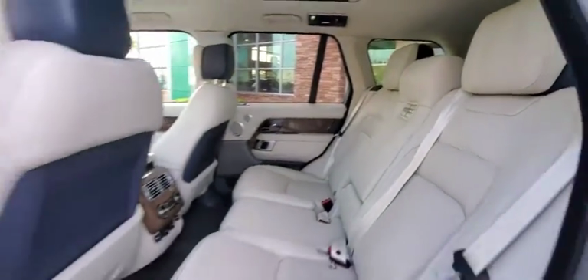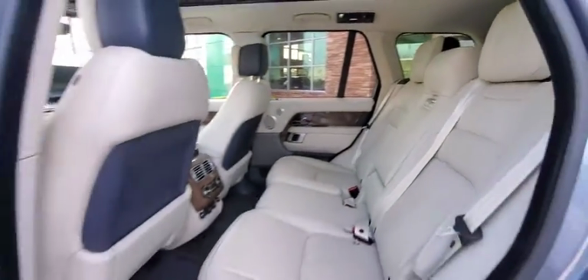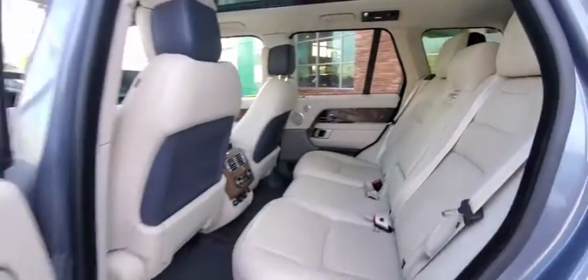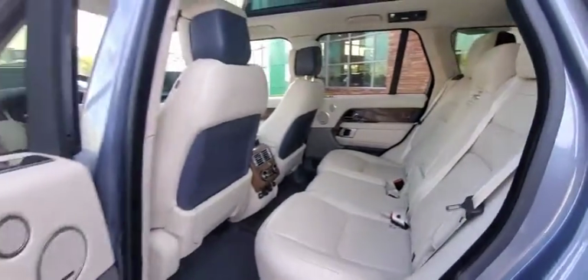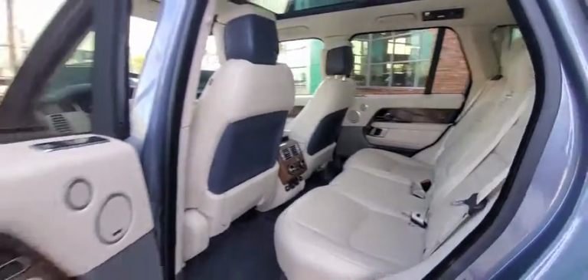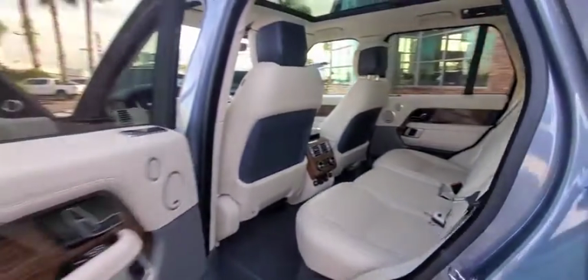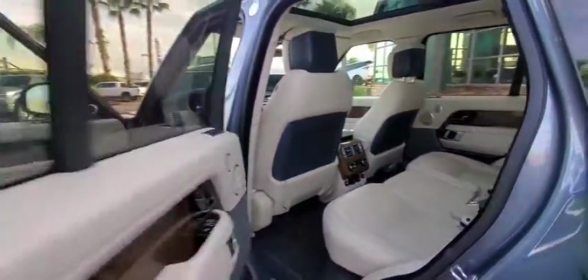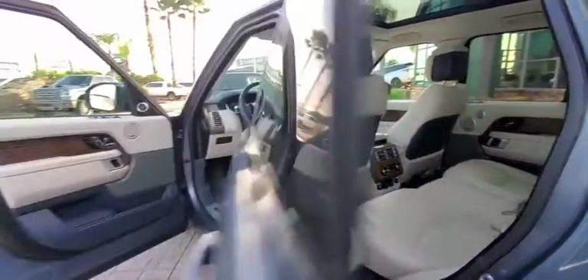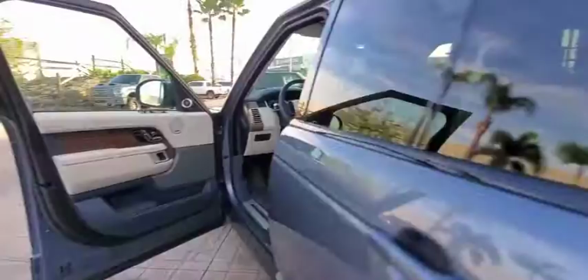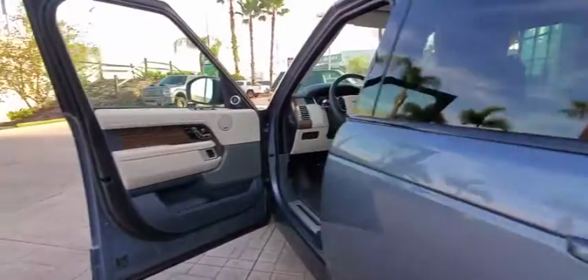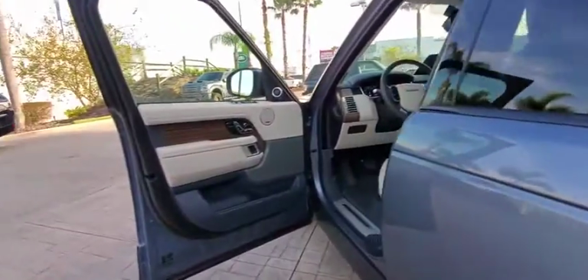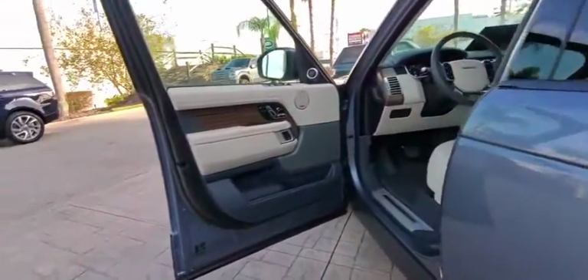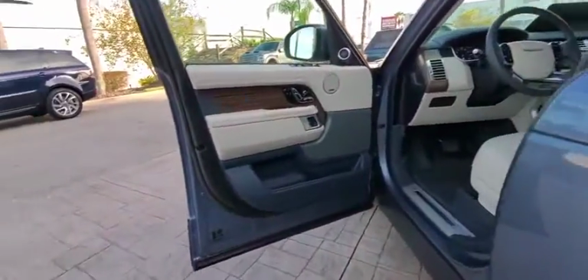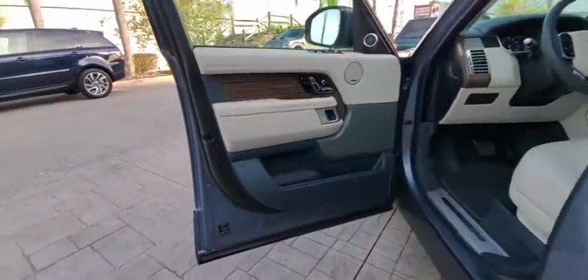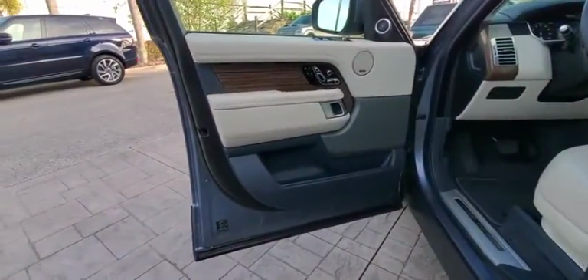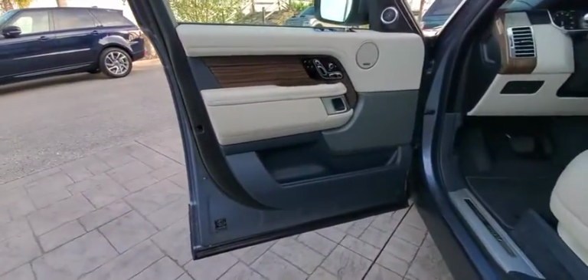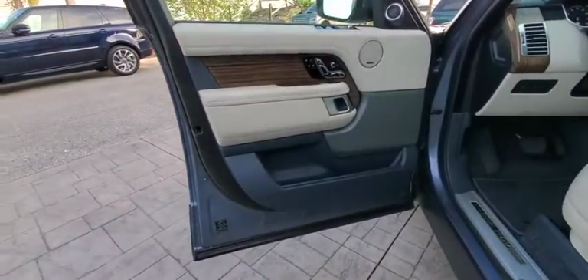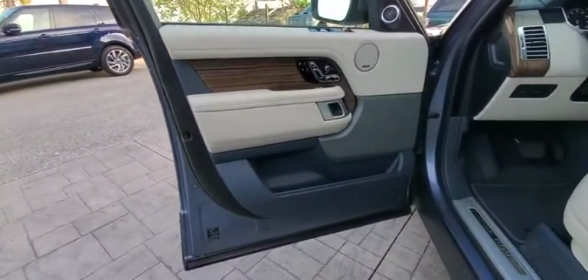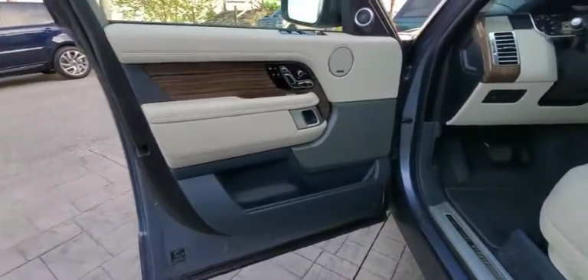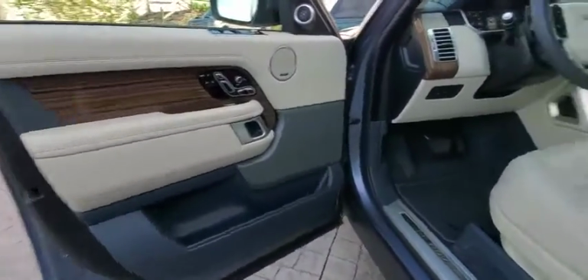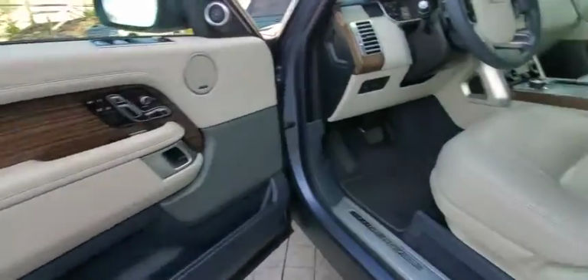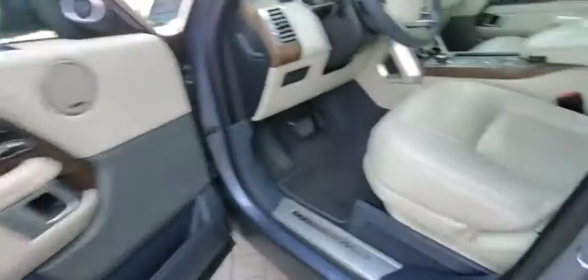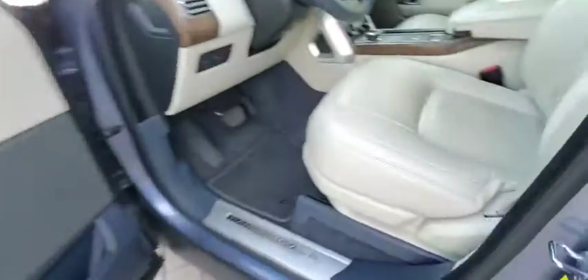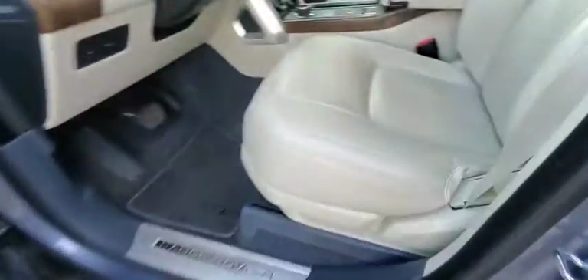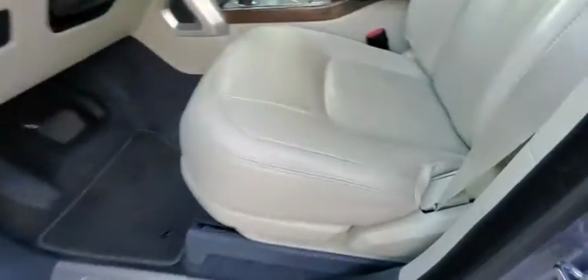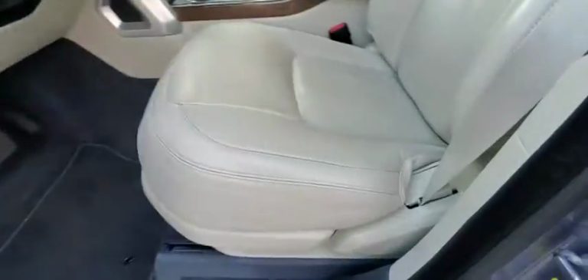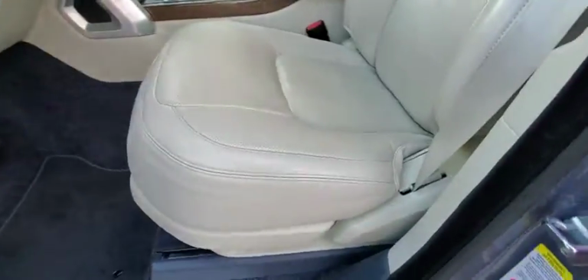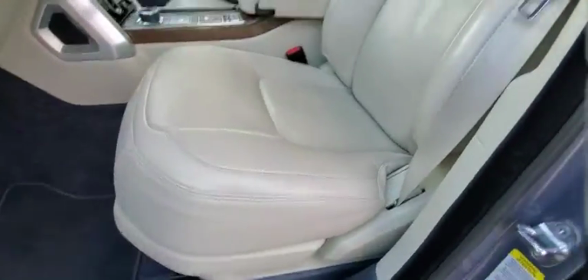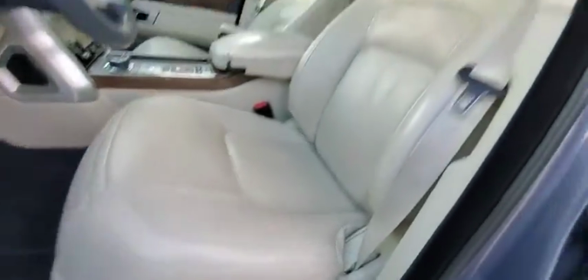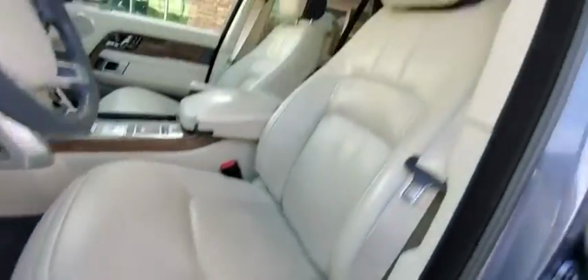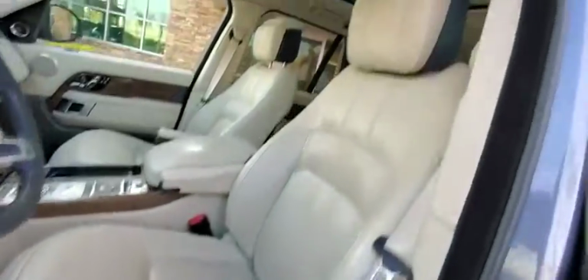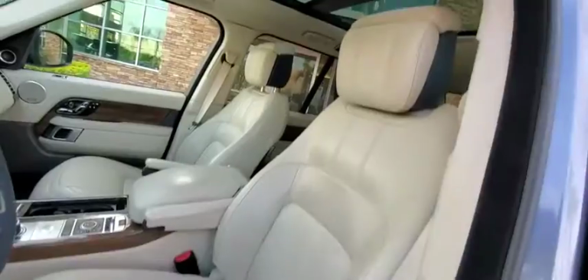Cruise control, auto dimming rear view mirror, hard disk drive media storage, and floor mats. Come take a test drive today.